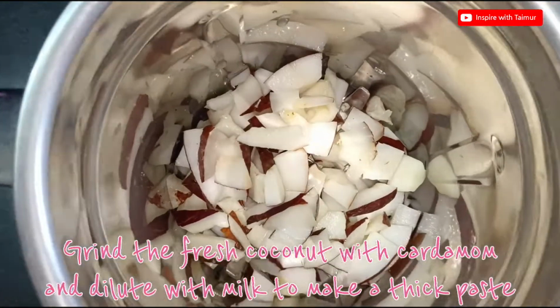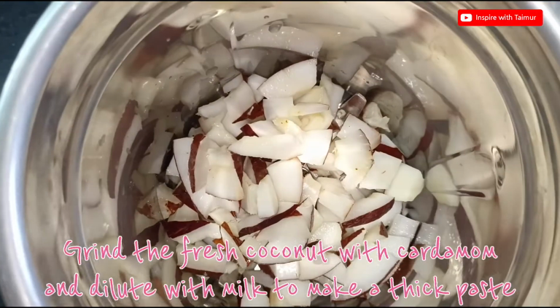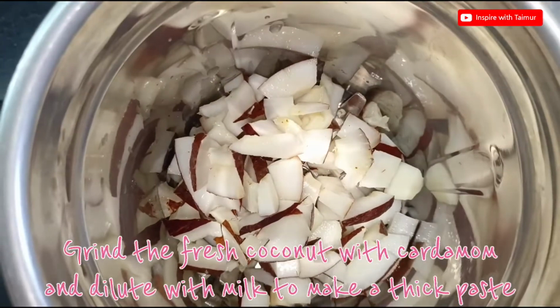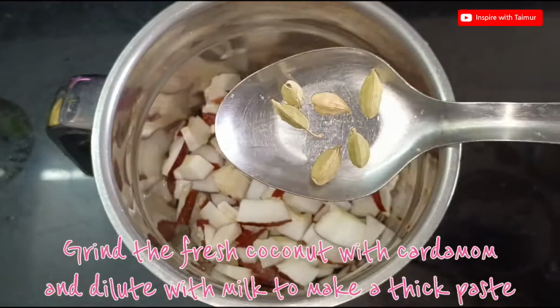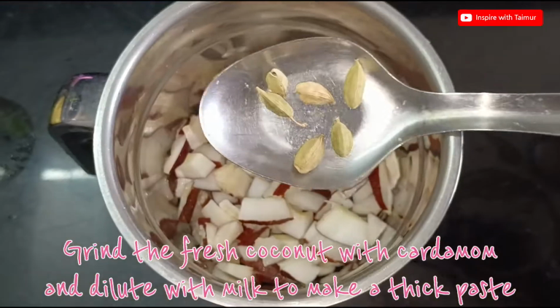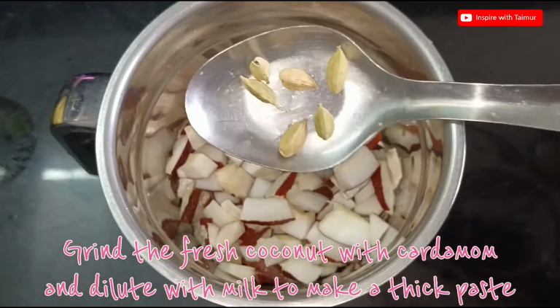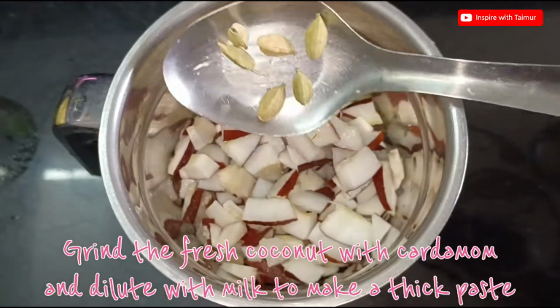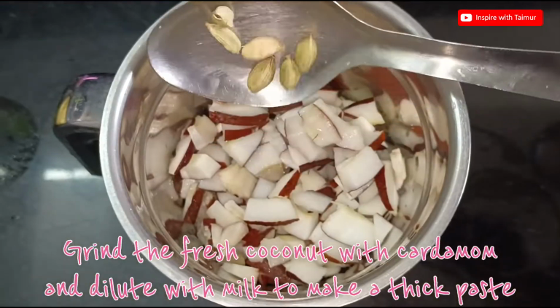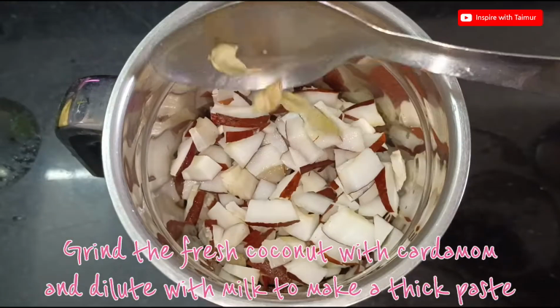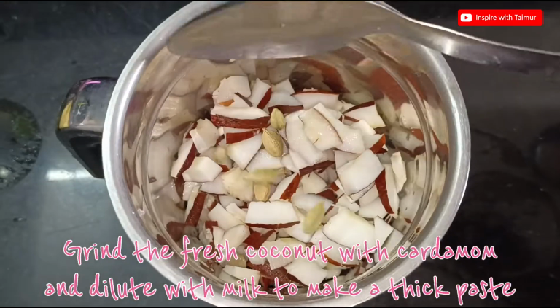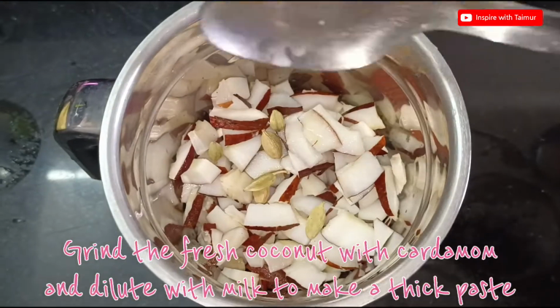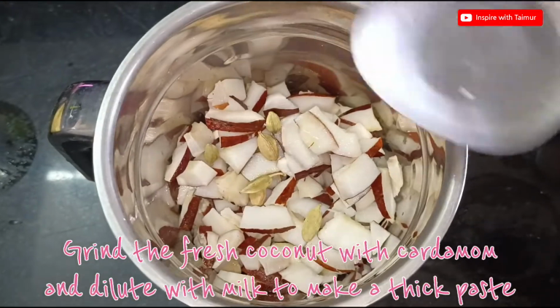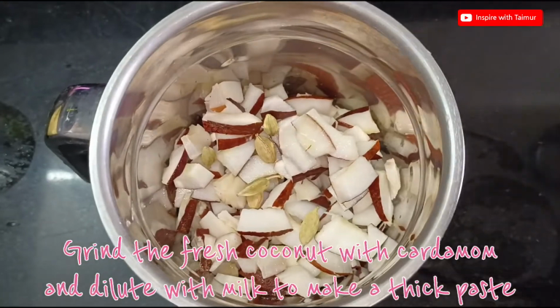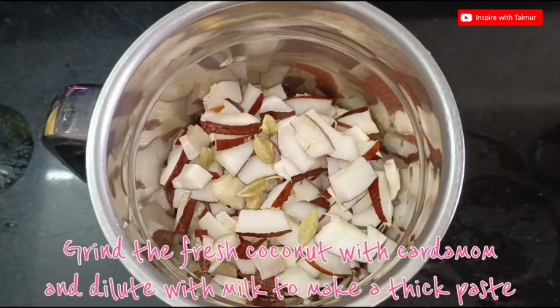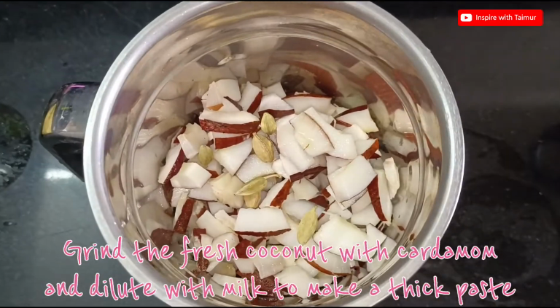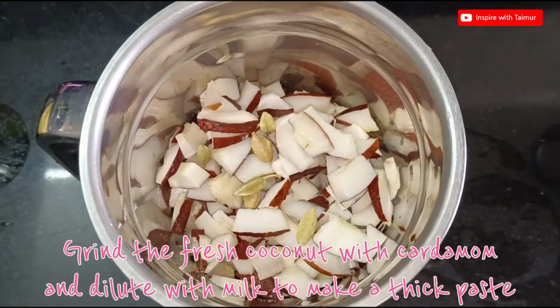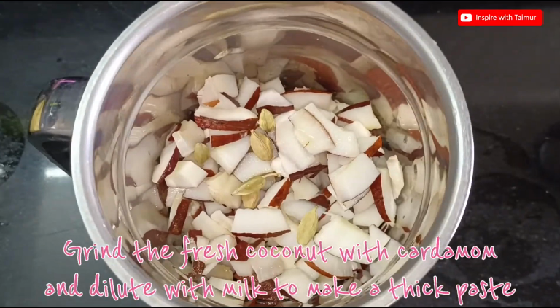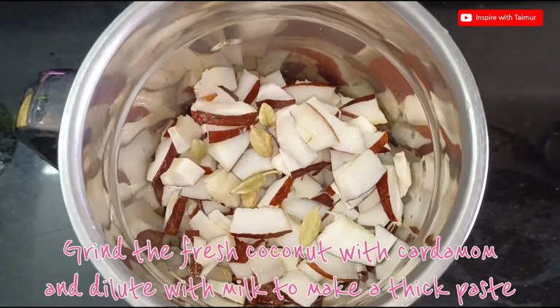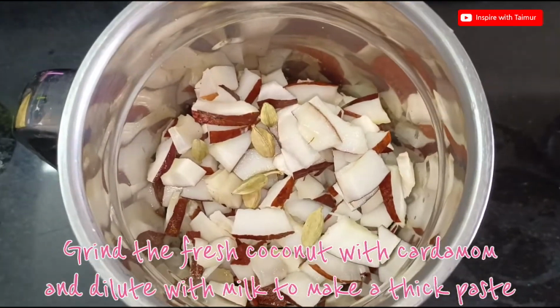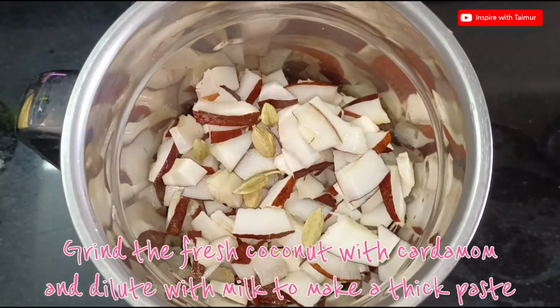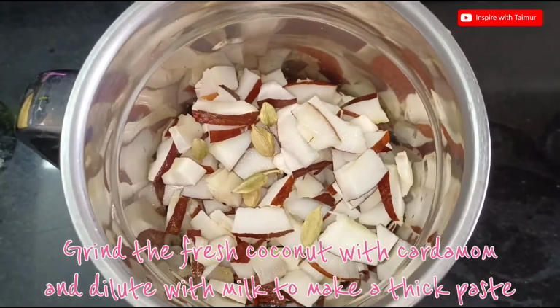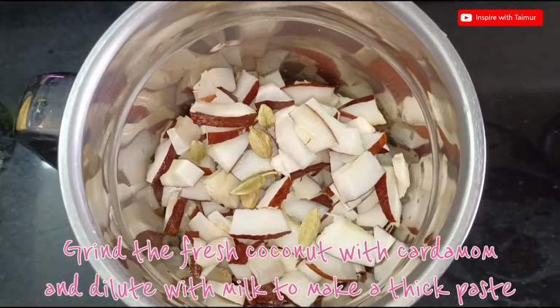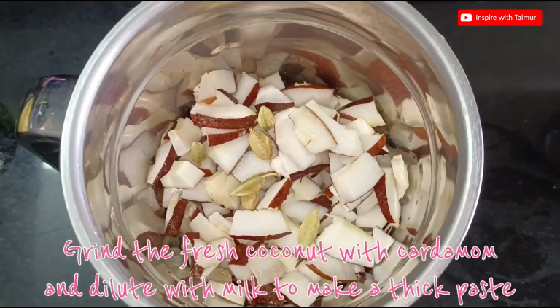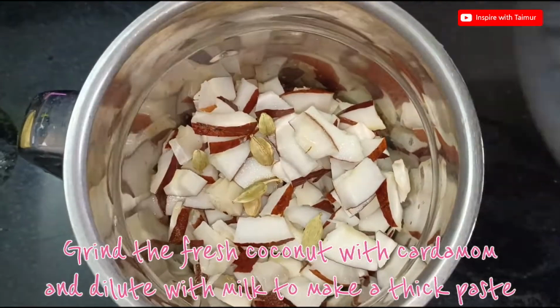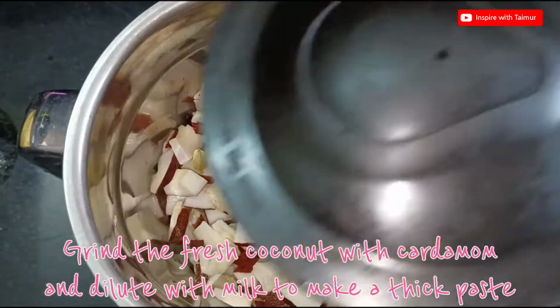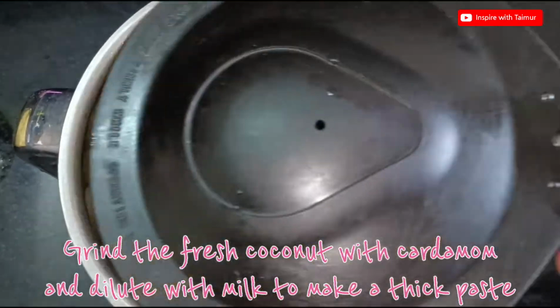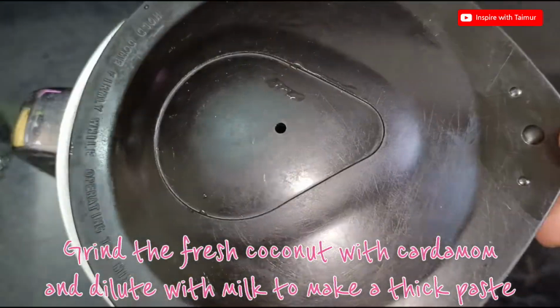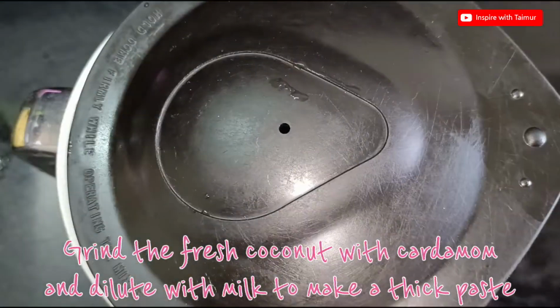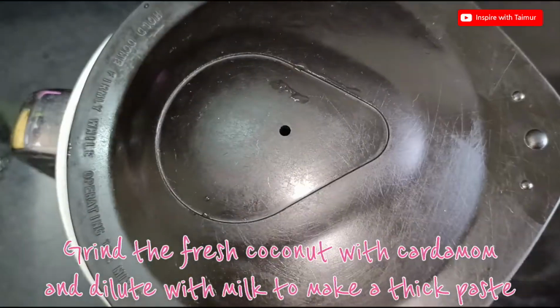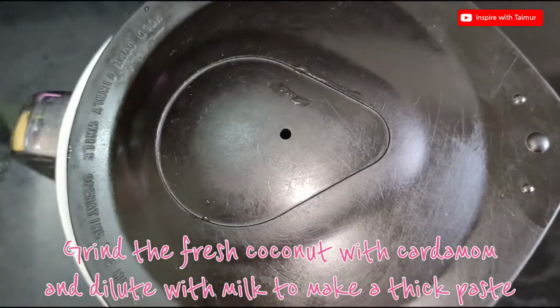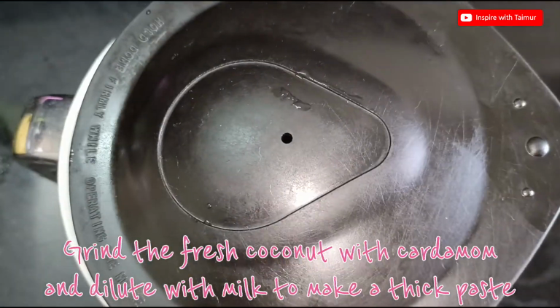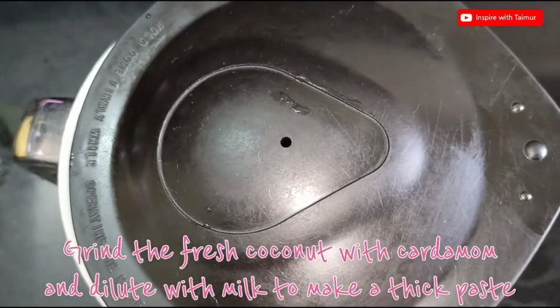Grind the fresh coconut with cardamom and dilute with milk to make a thick paste.